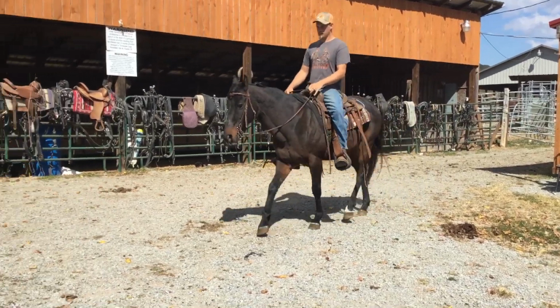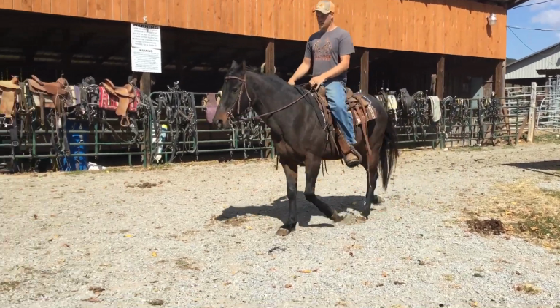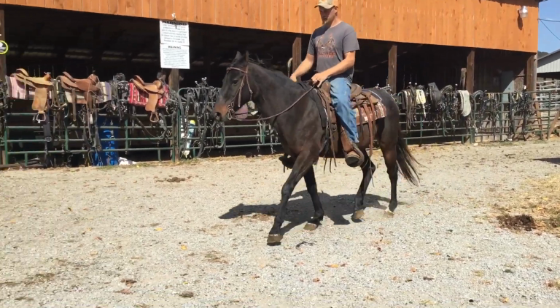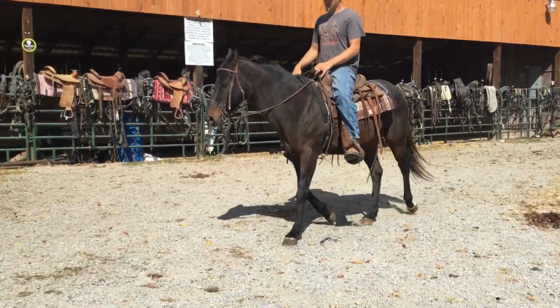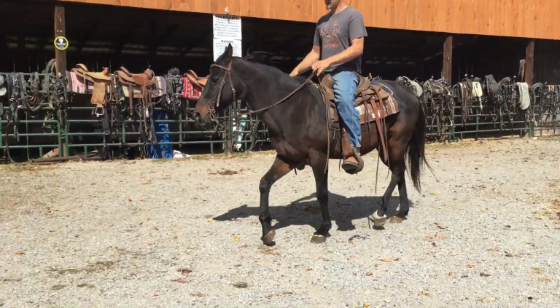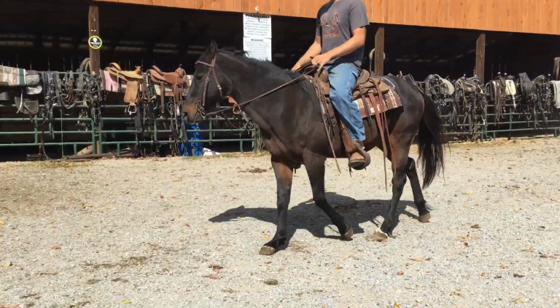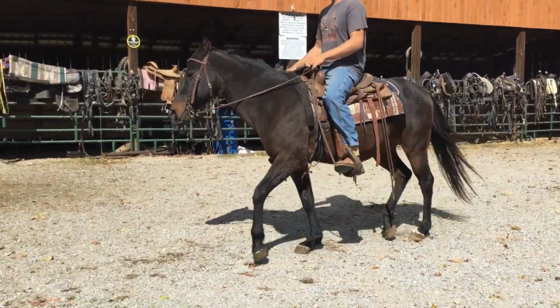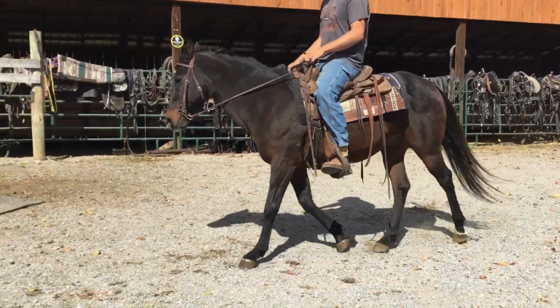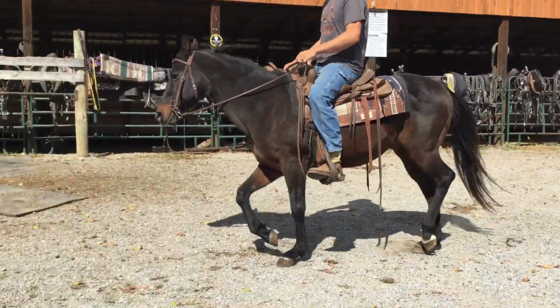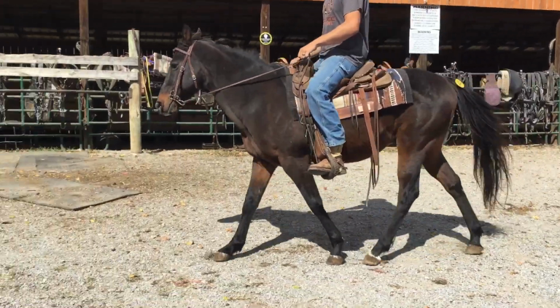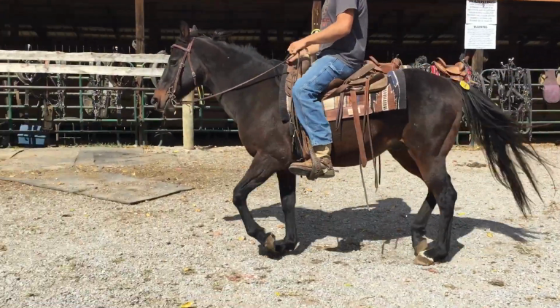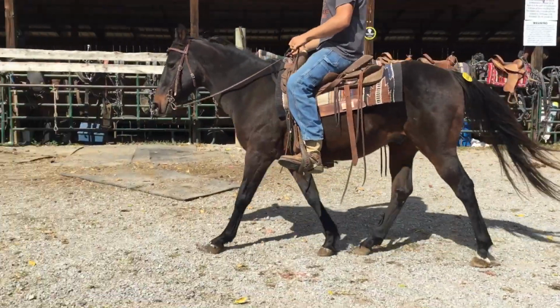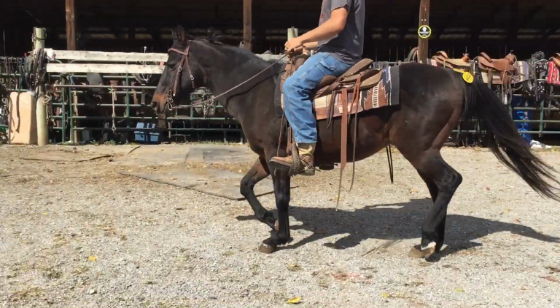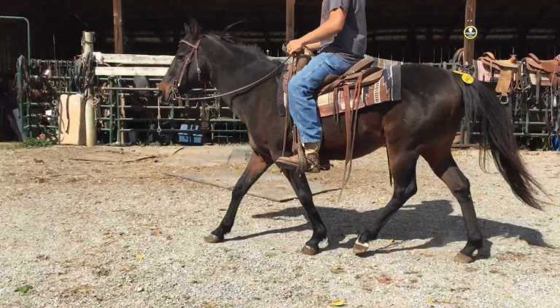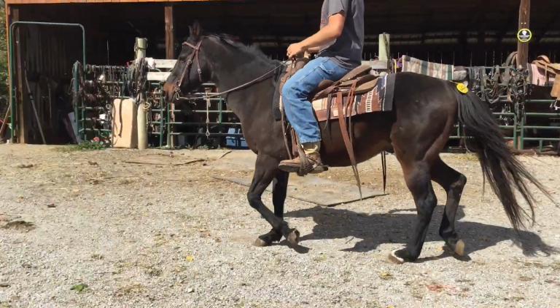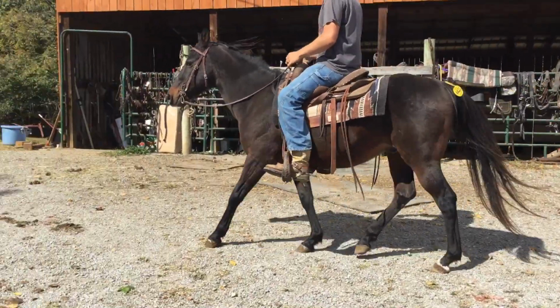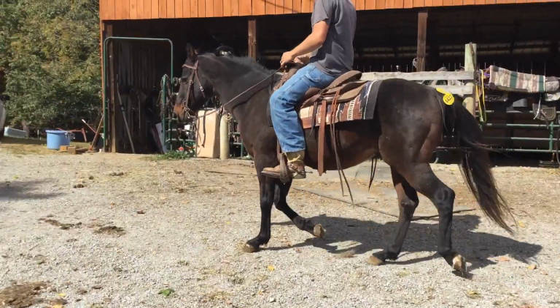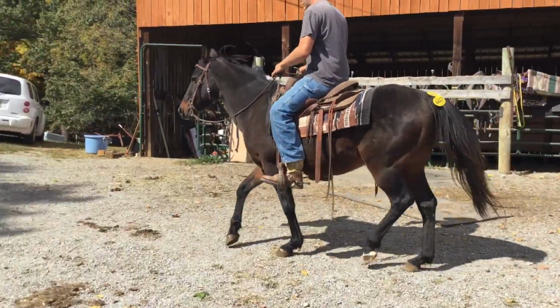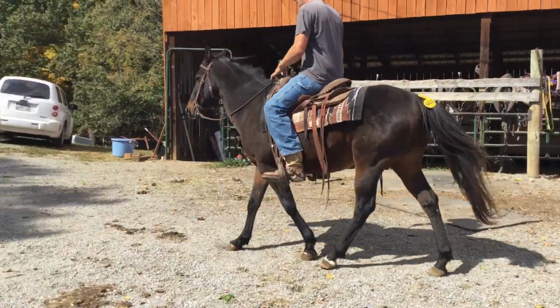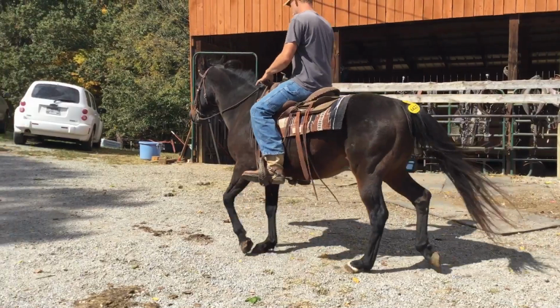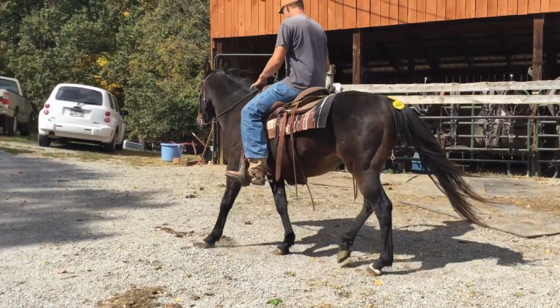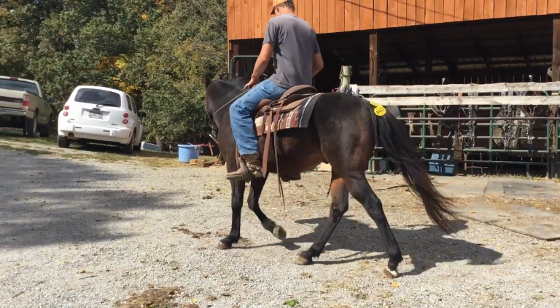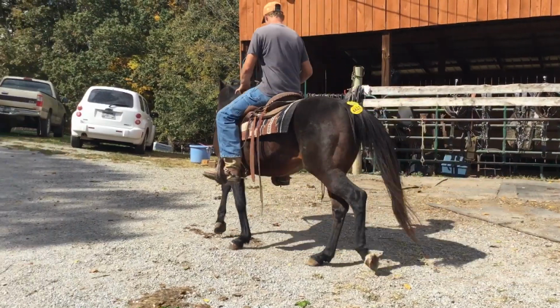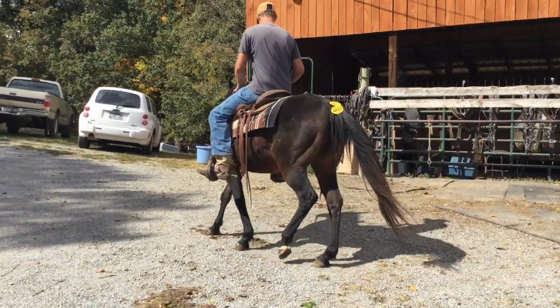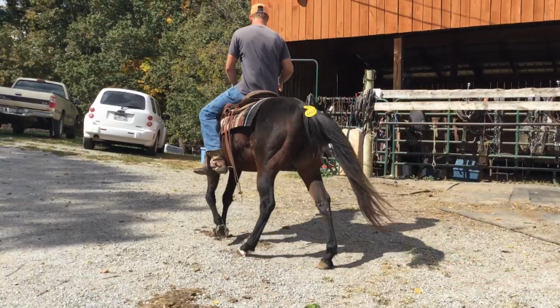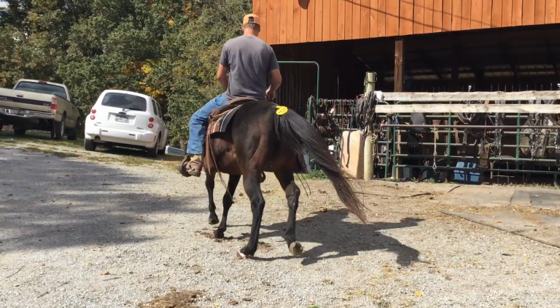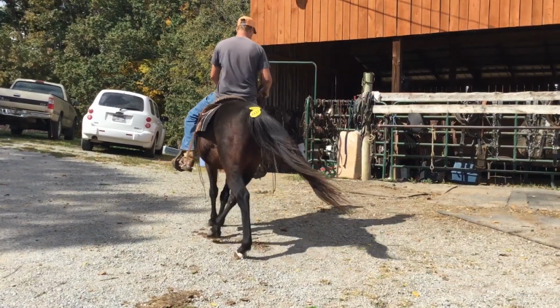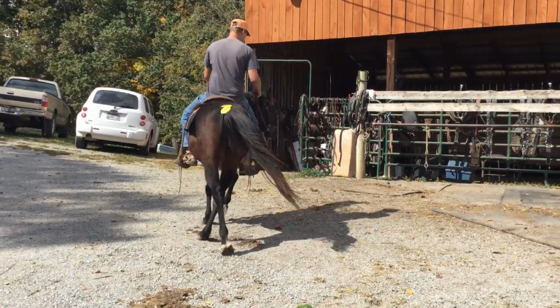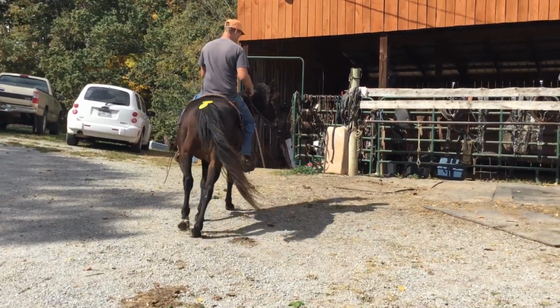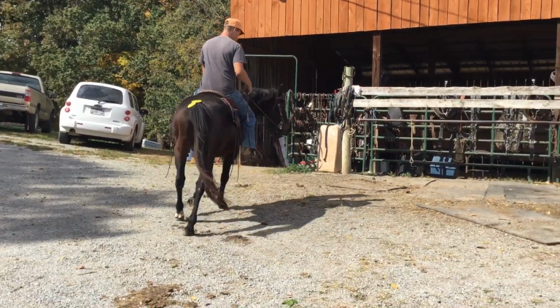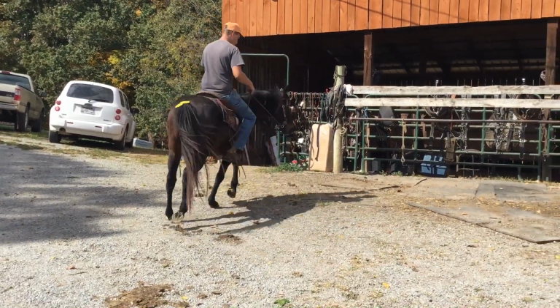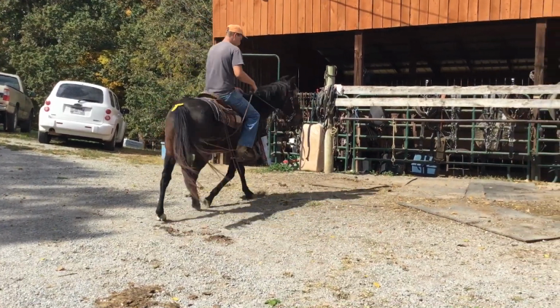Good legs, good feet. He's barefooted, 10 years old. I mean, broke, broke, broke.